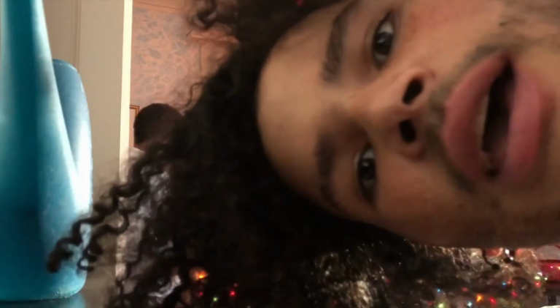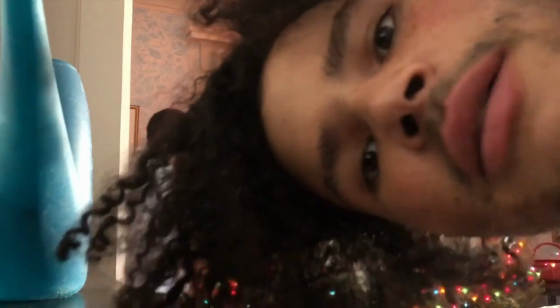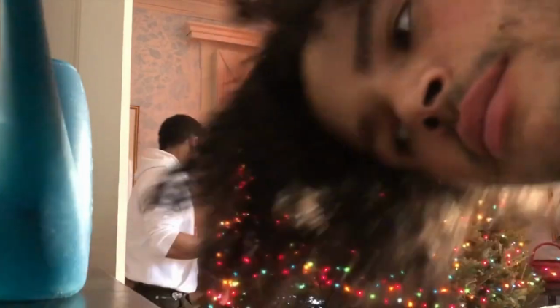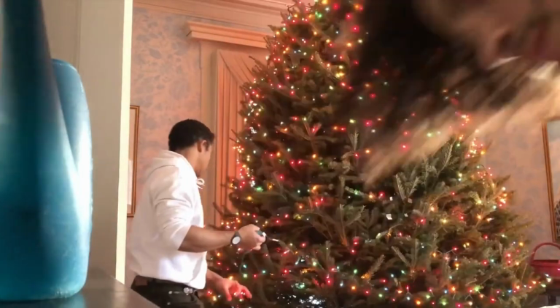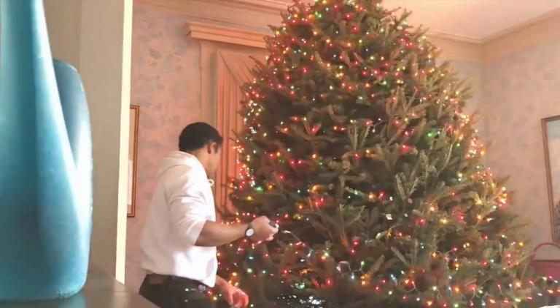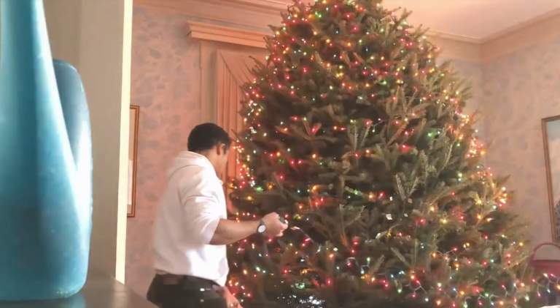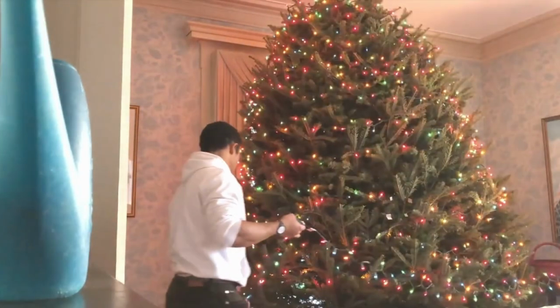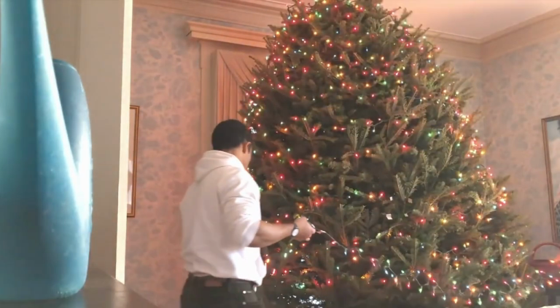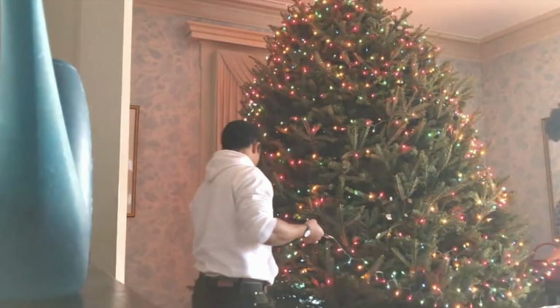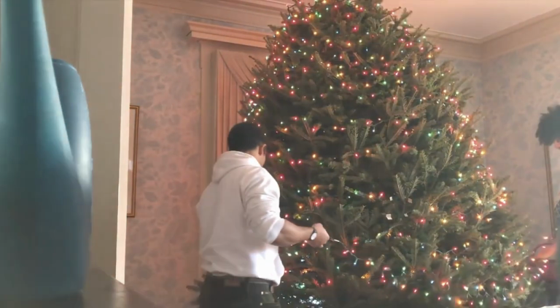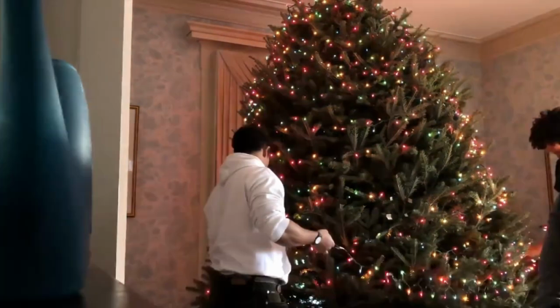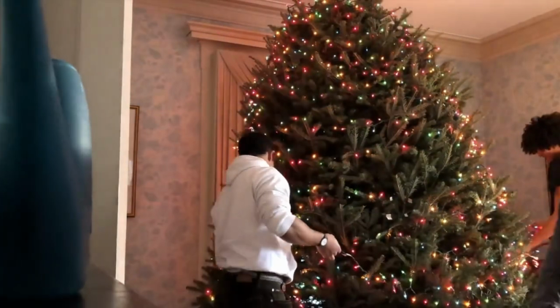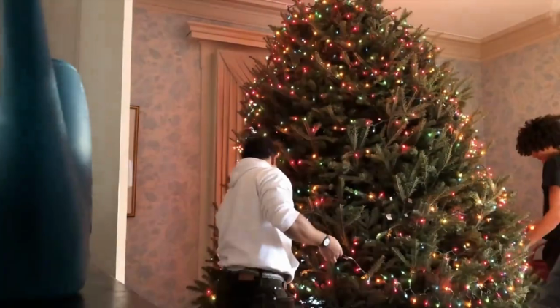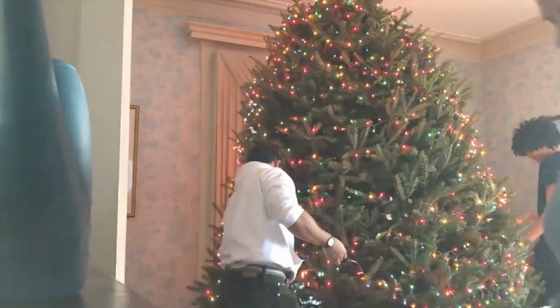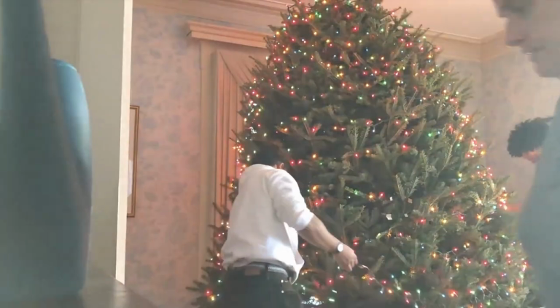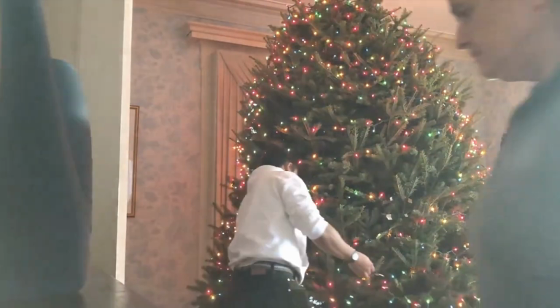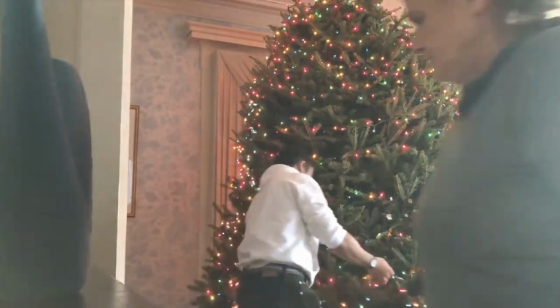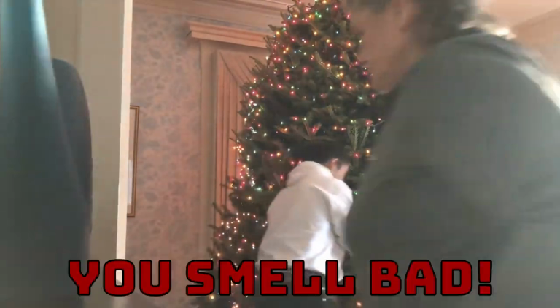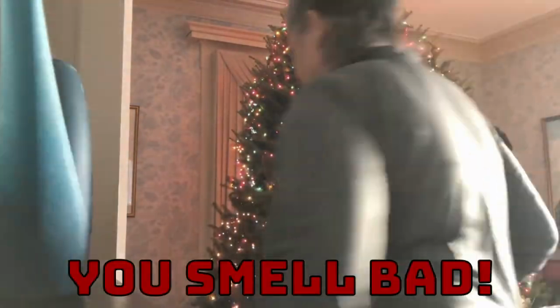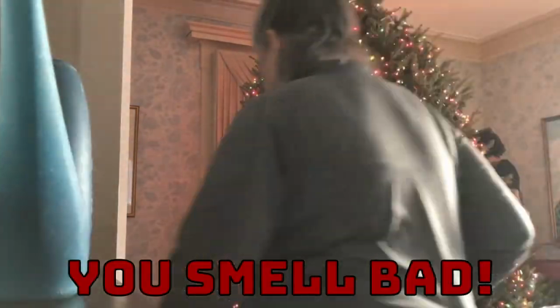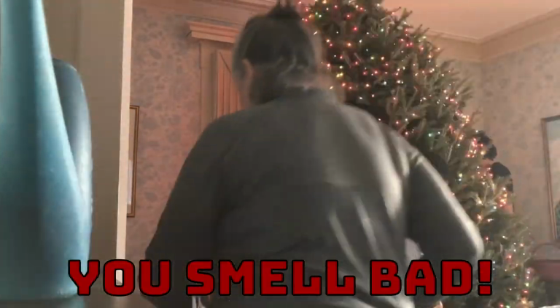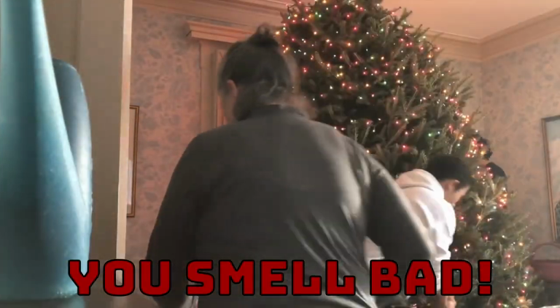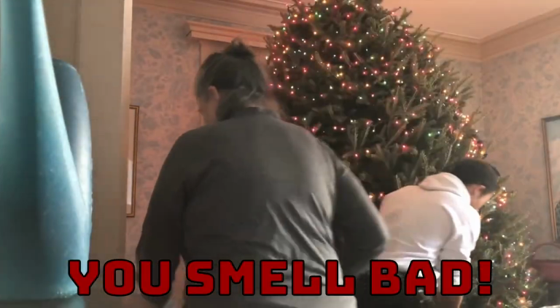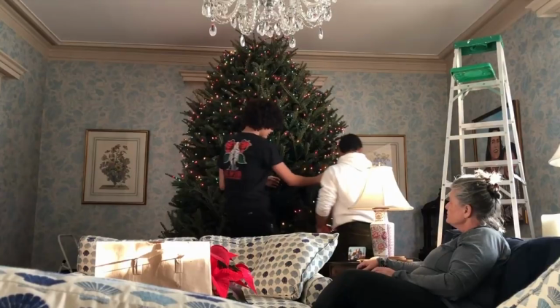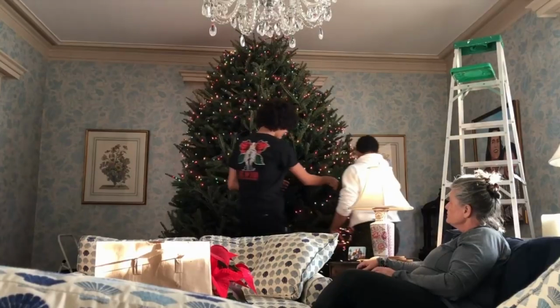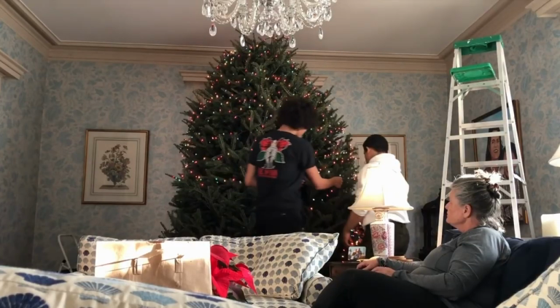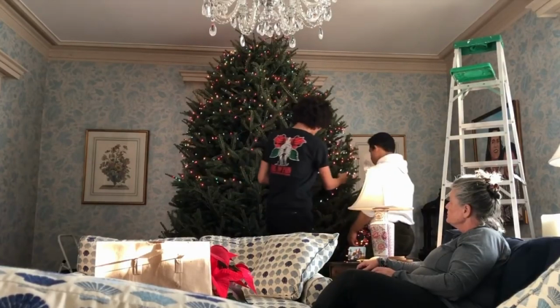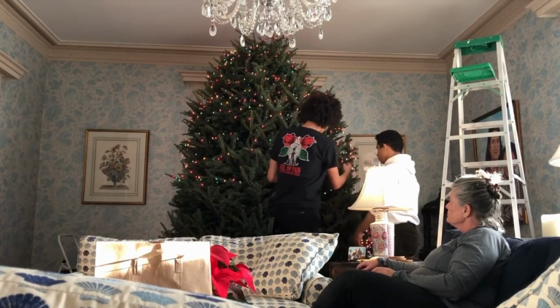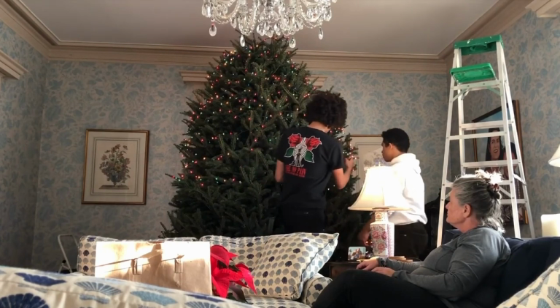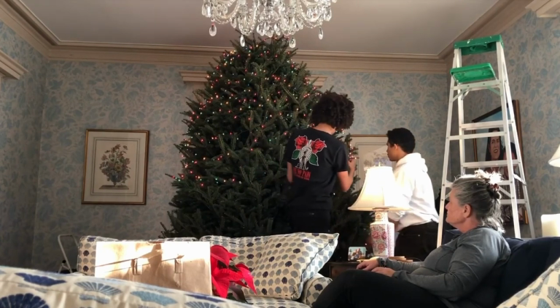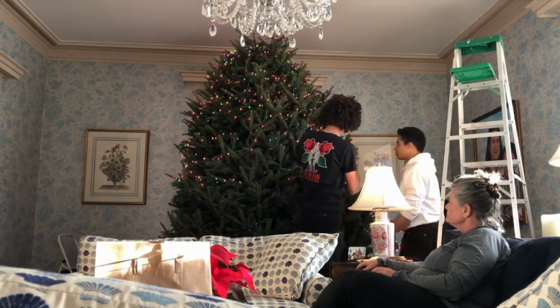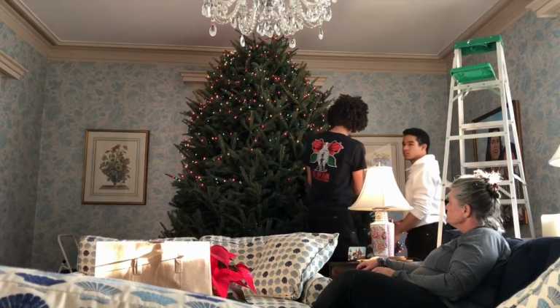Hey. How about Ginger? Ginger. Just thinking. You smell mad. Why are you taking the lights off the tree?